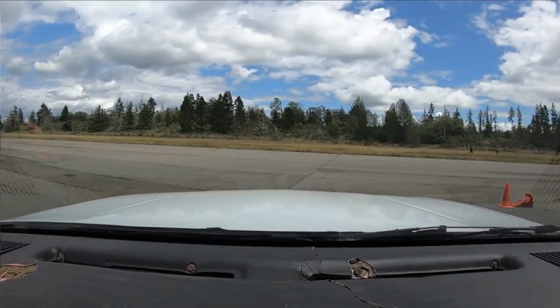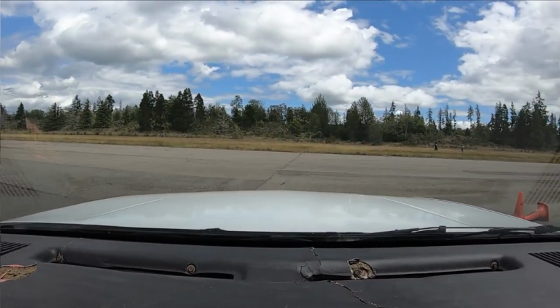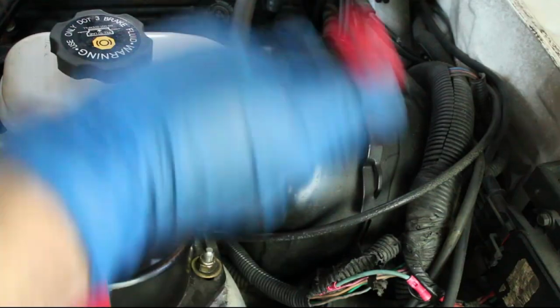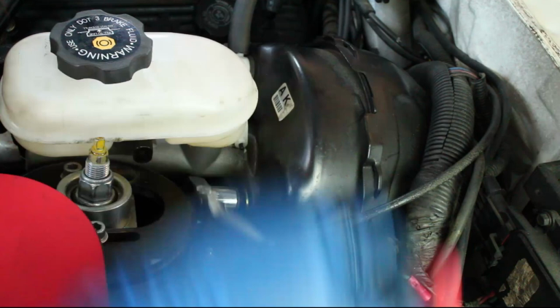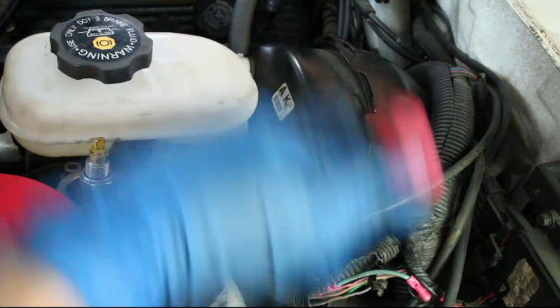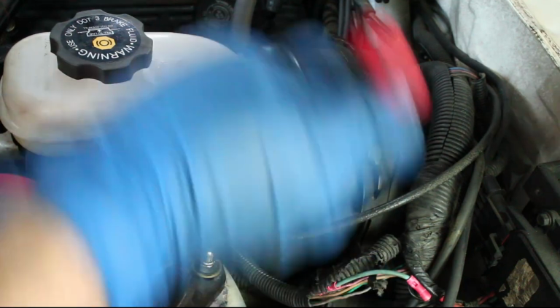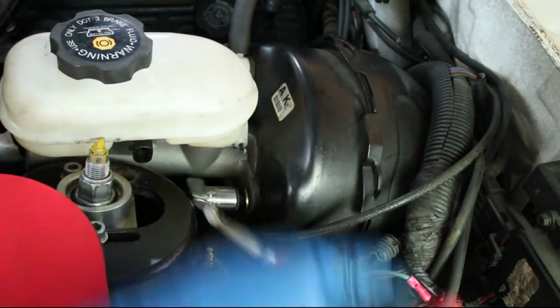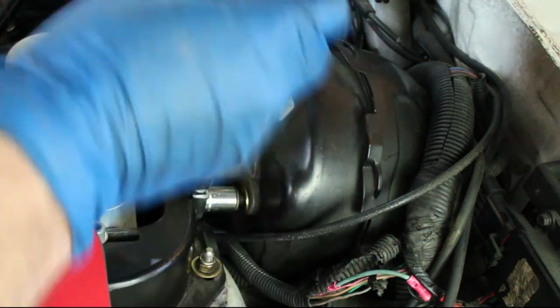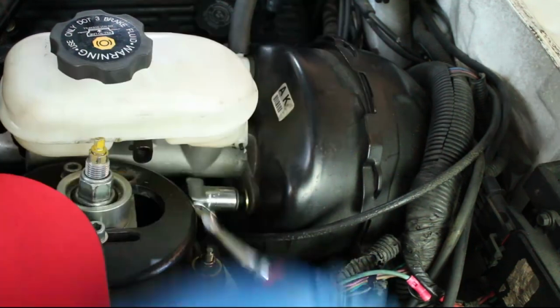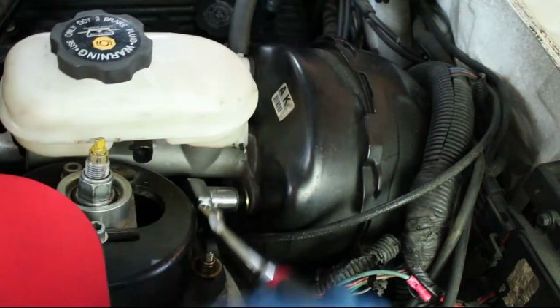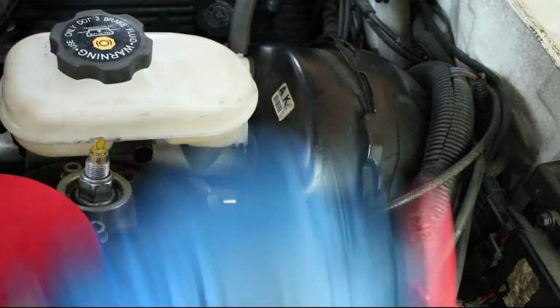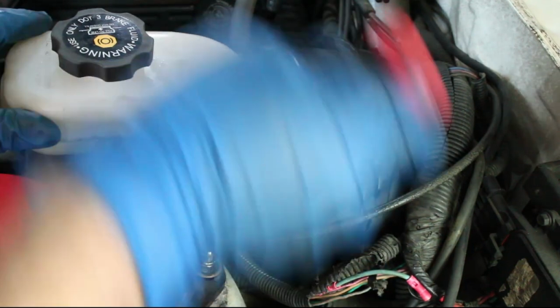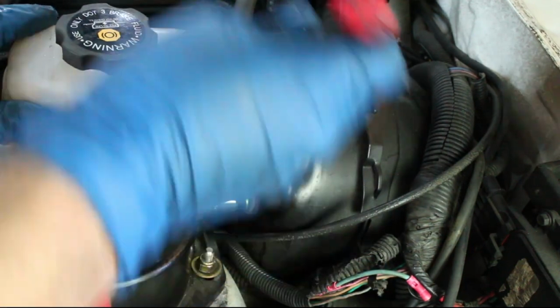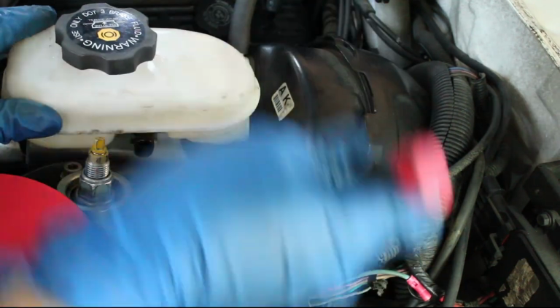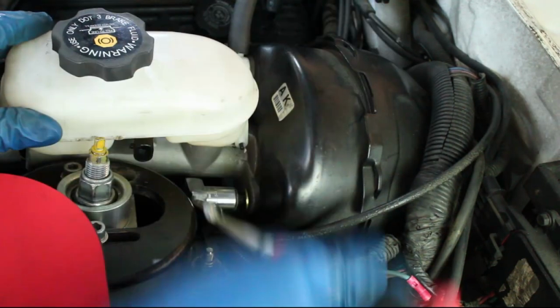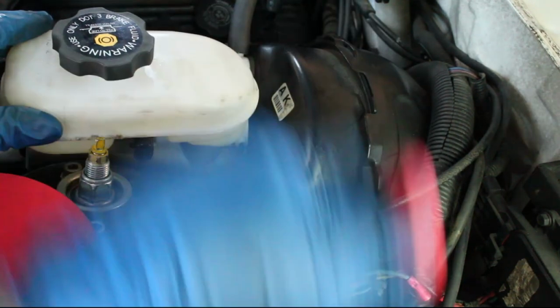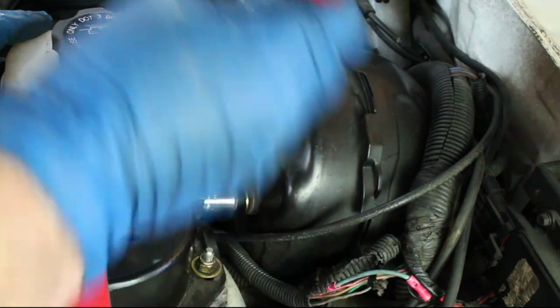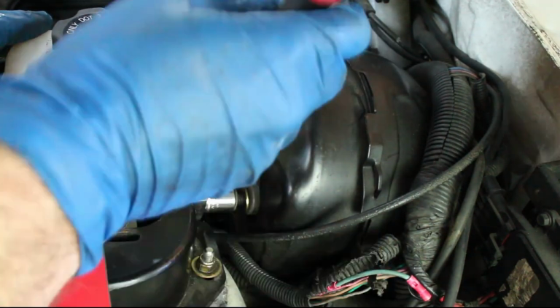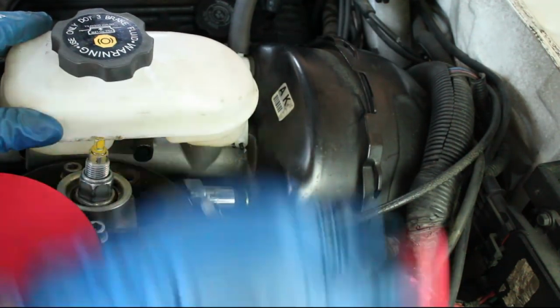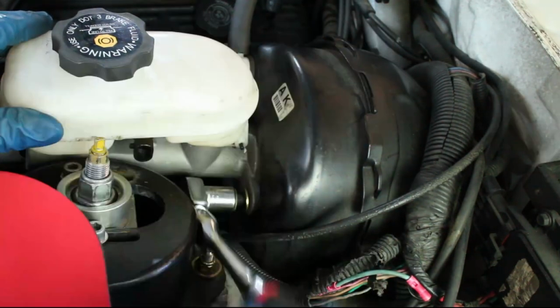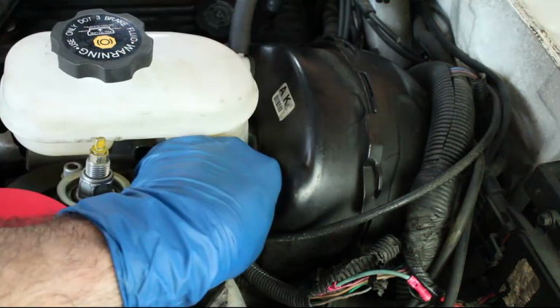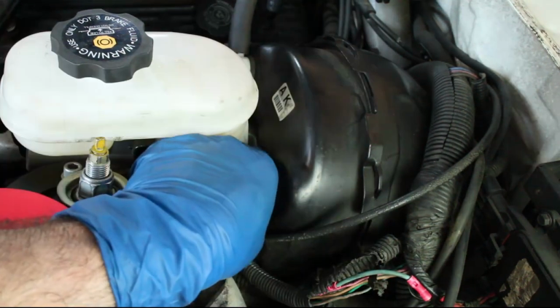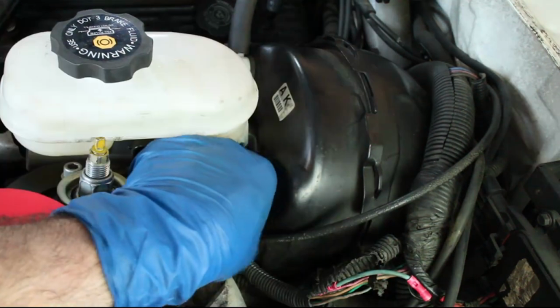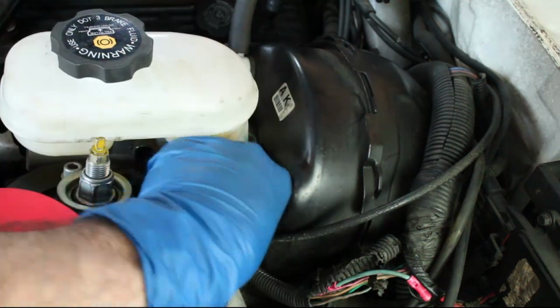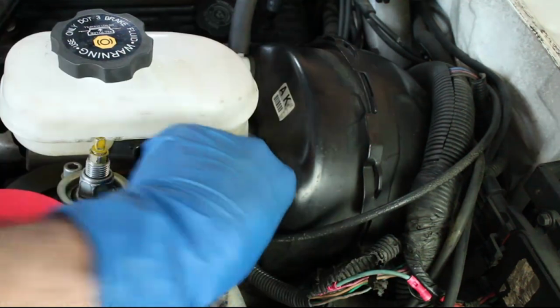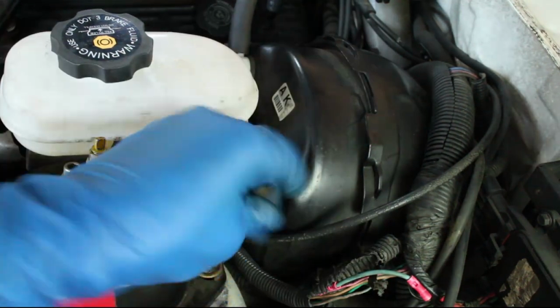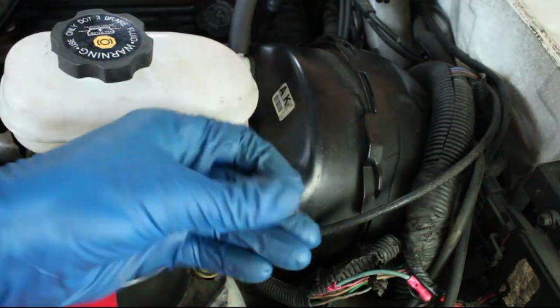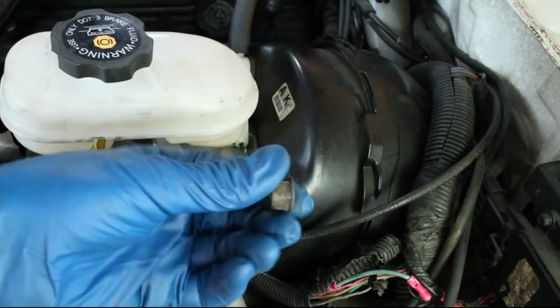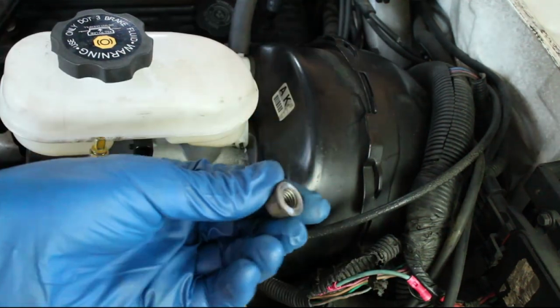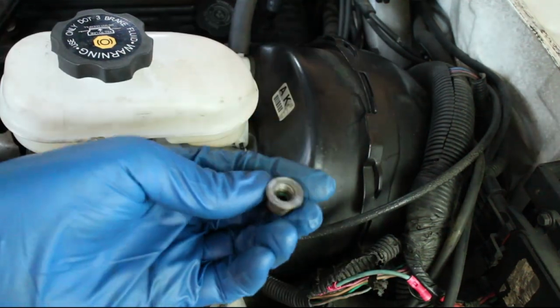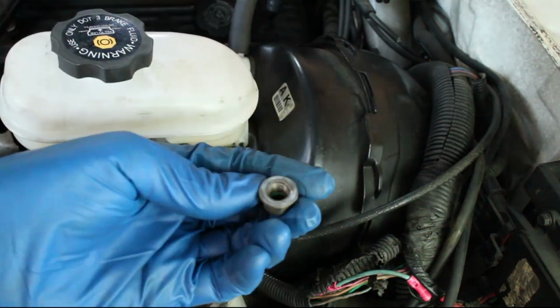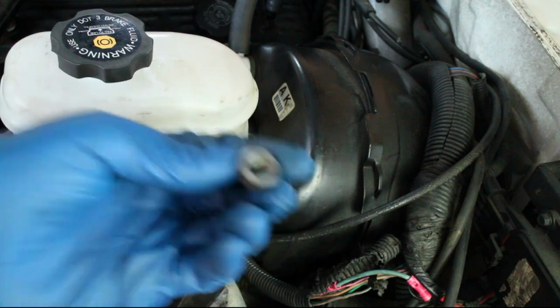This video will cover installing a 4th generation Camaro brake booster on a 3rd gen F-body.